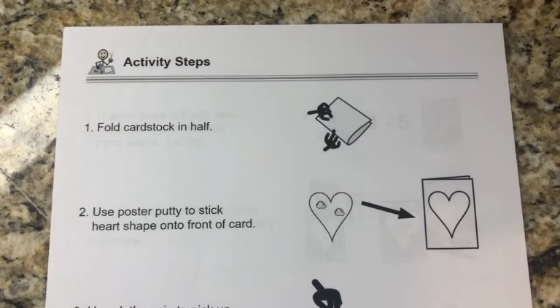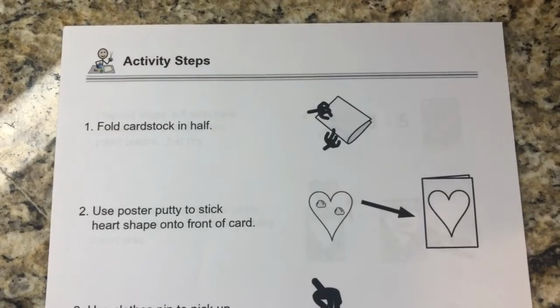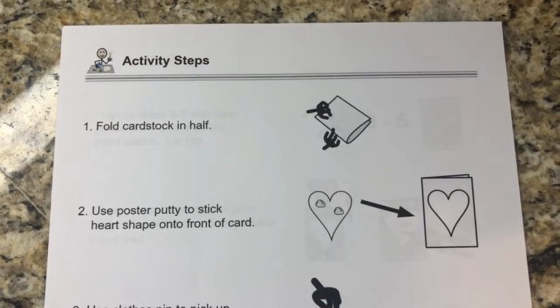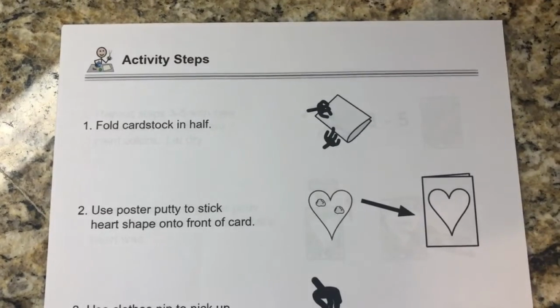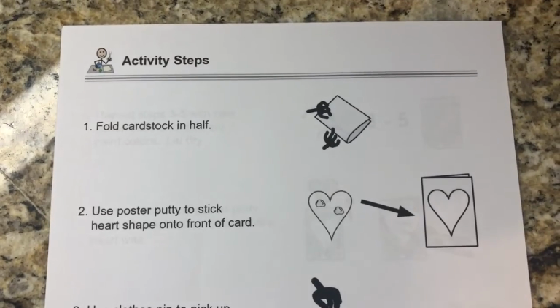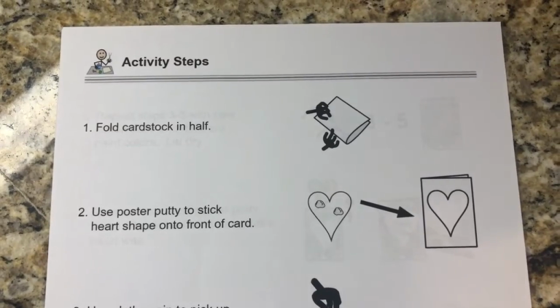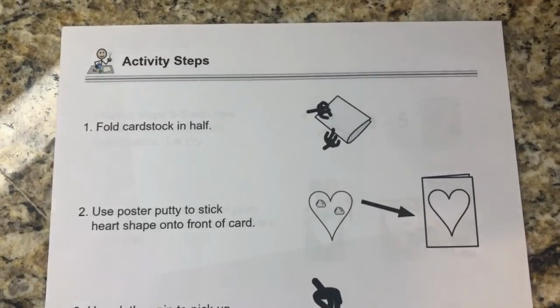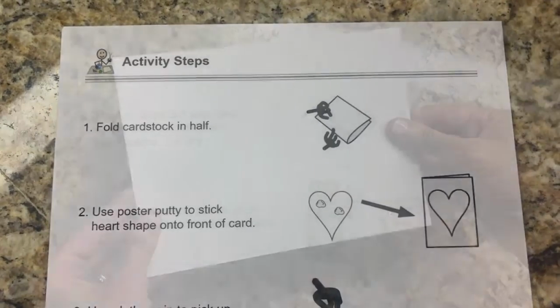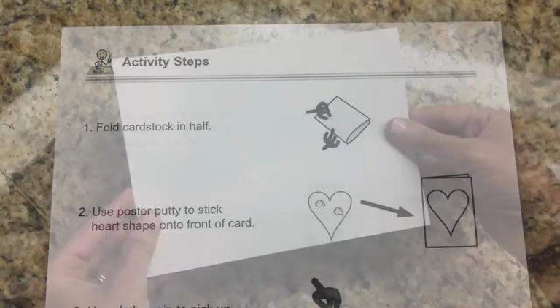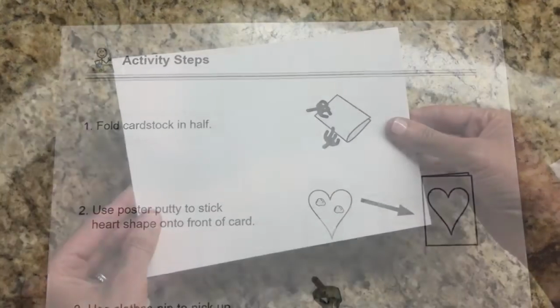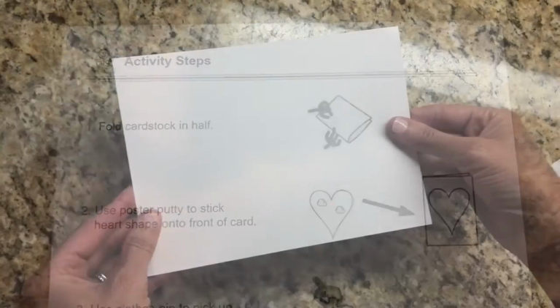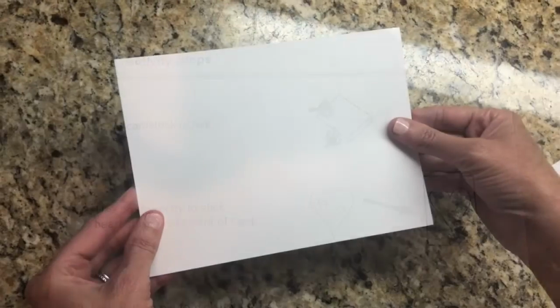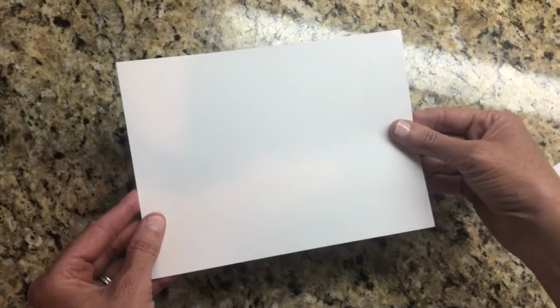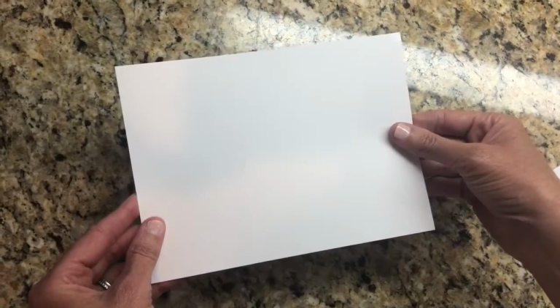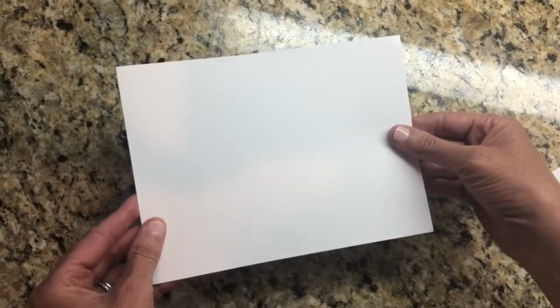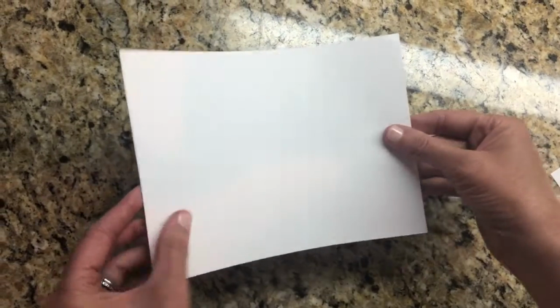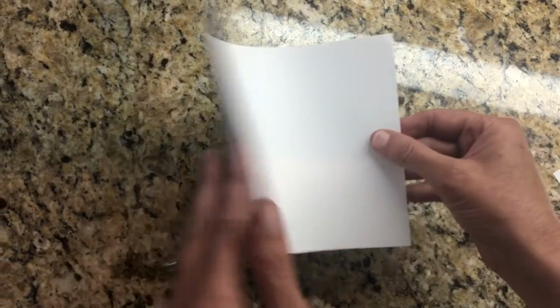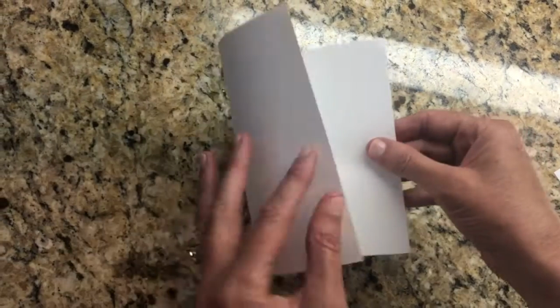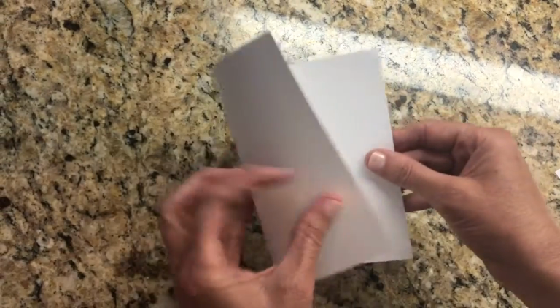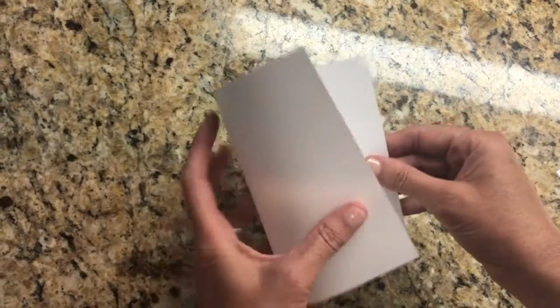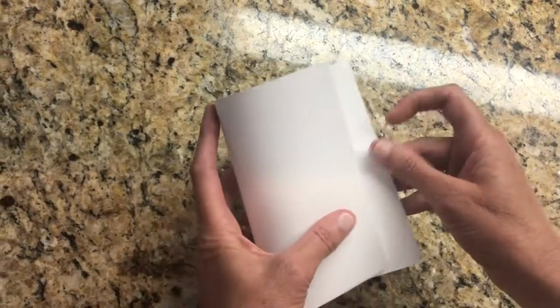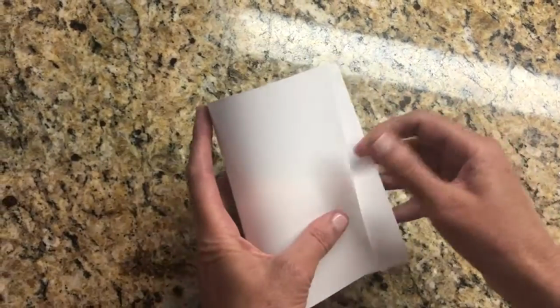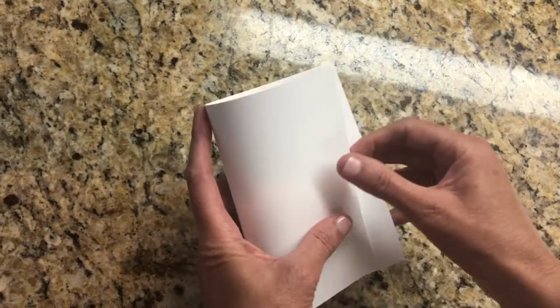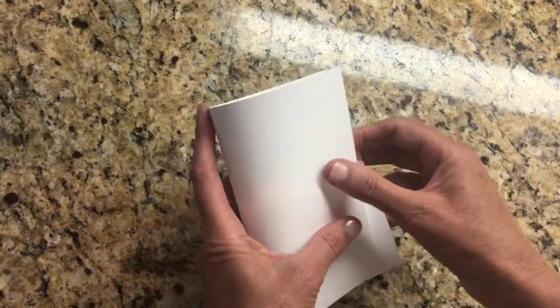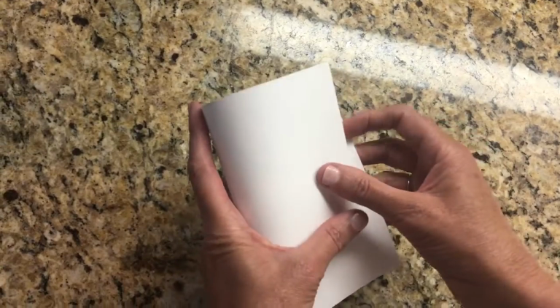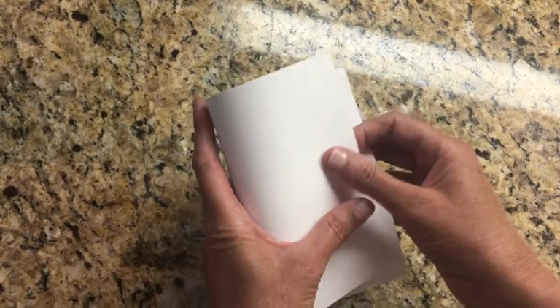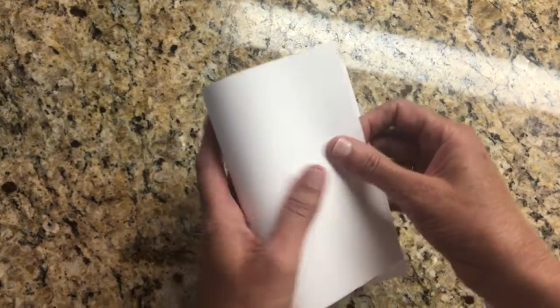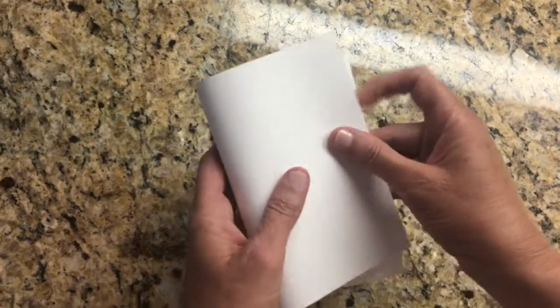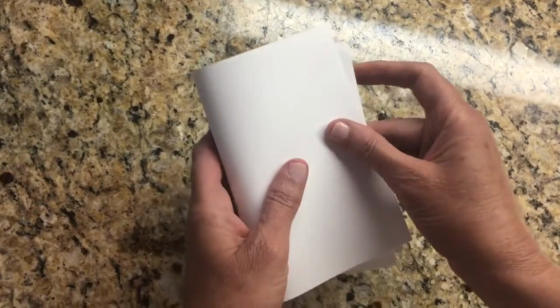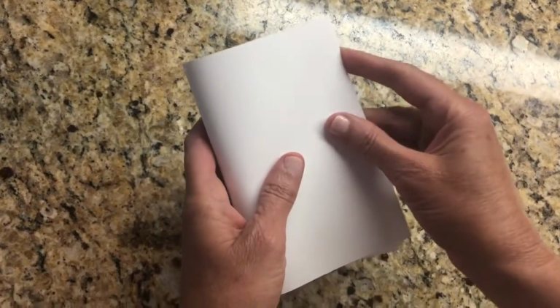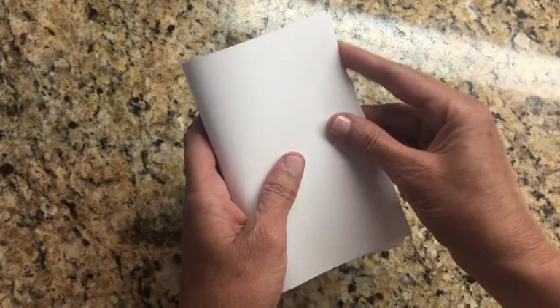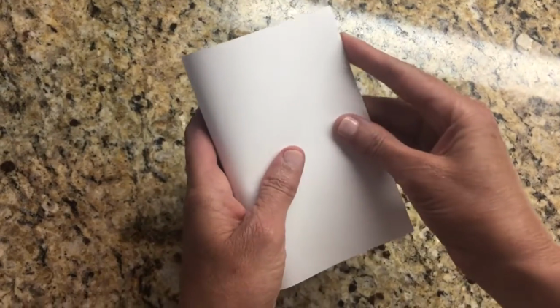First, you're going to fold your cardstock in half, just like so.